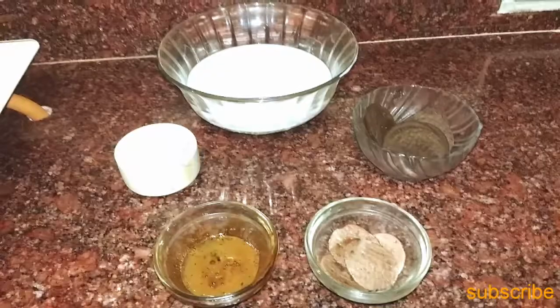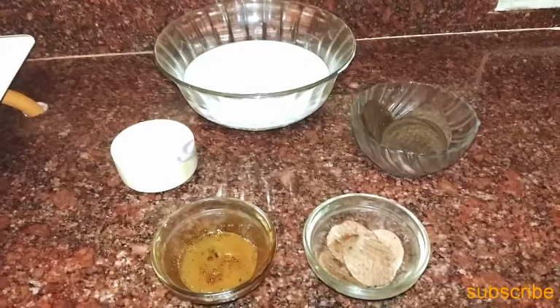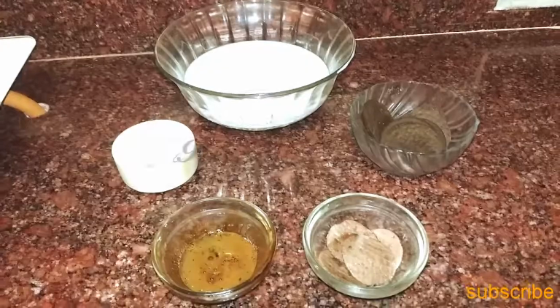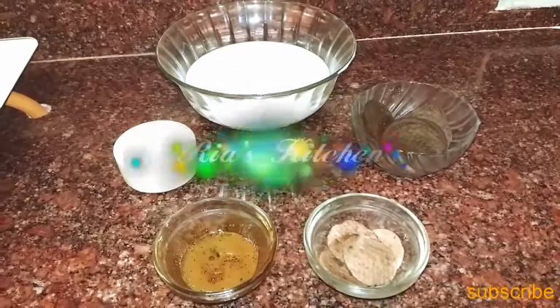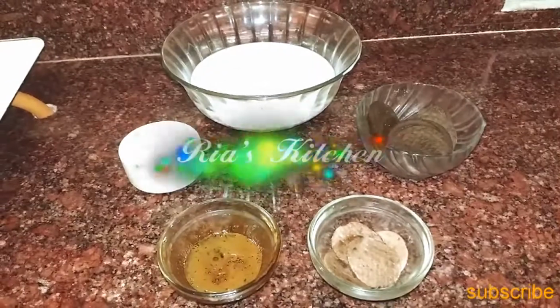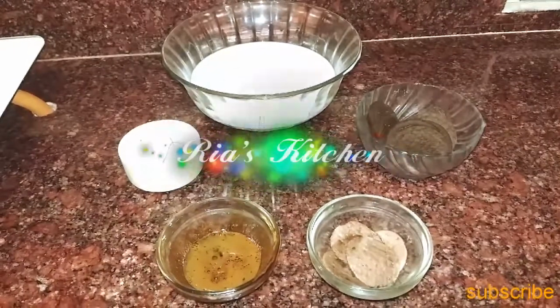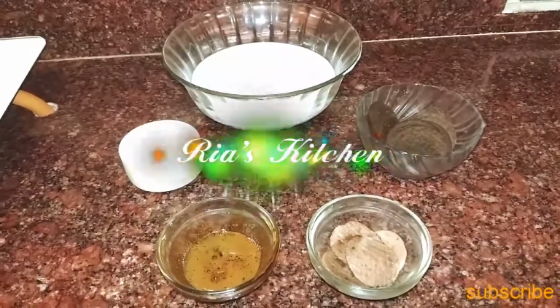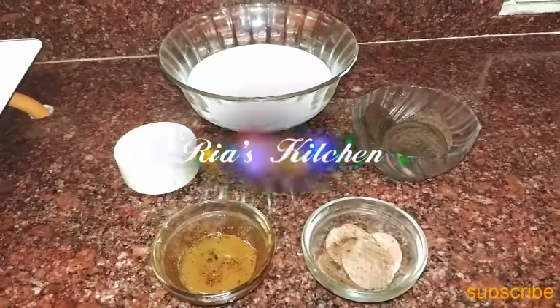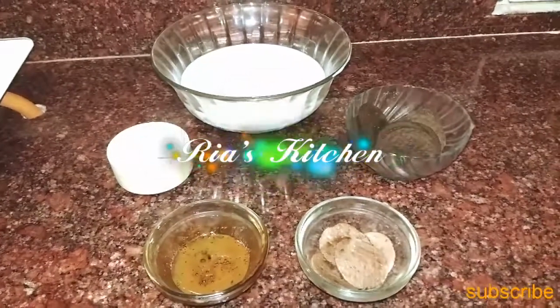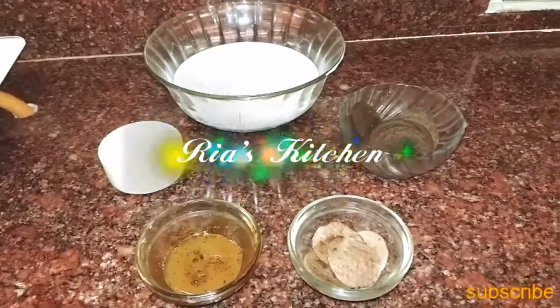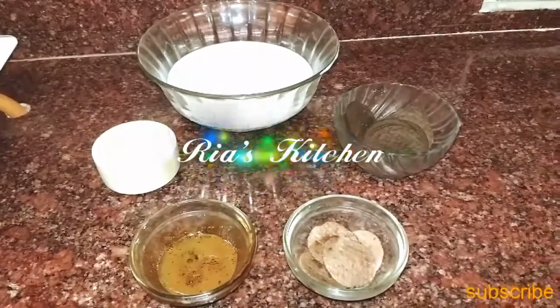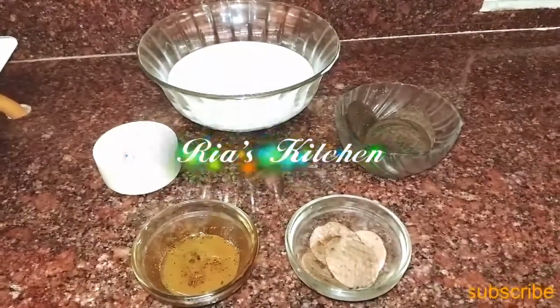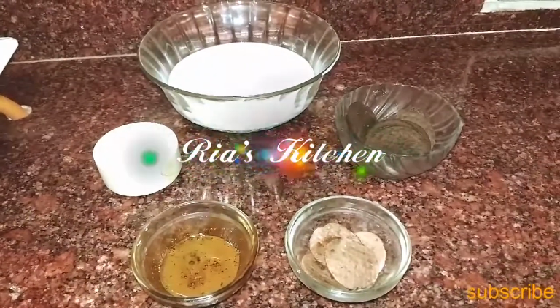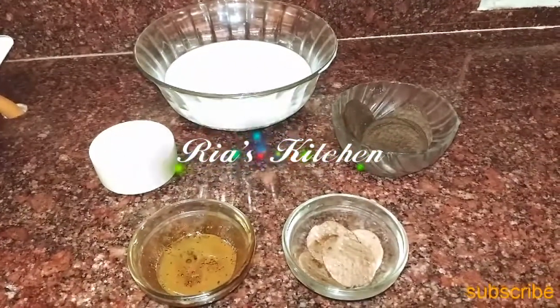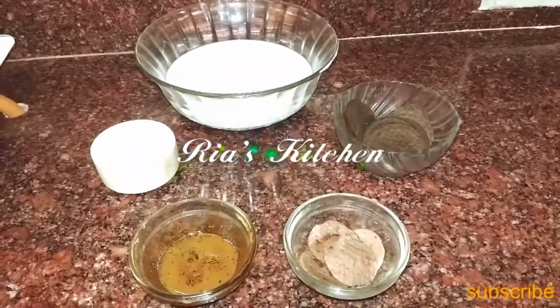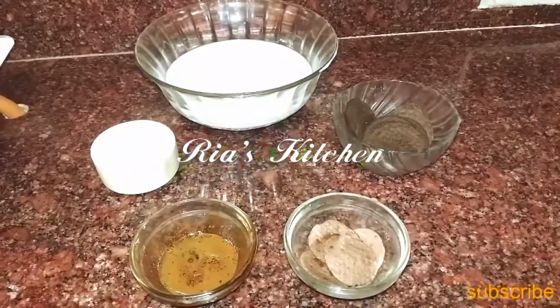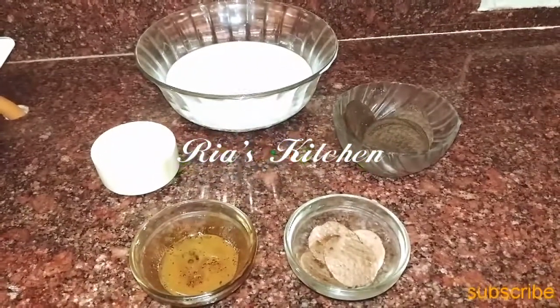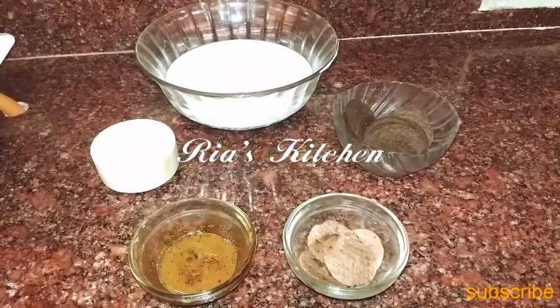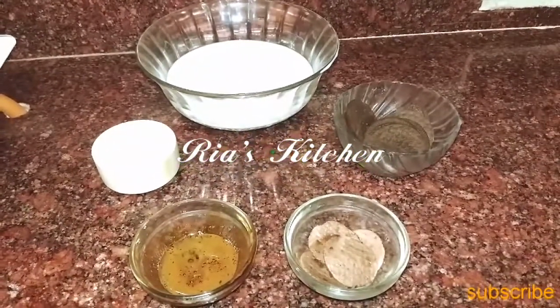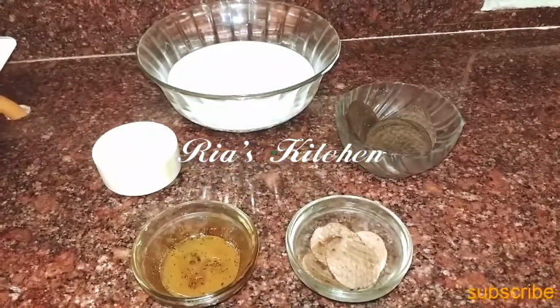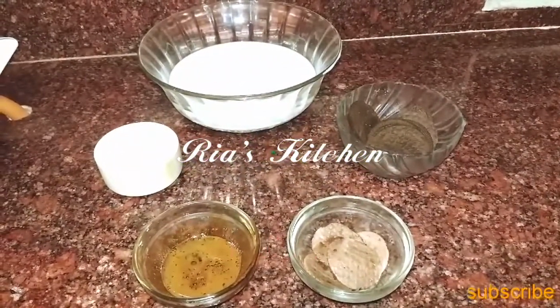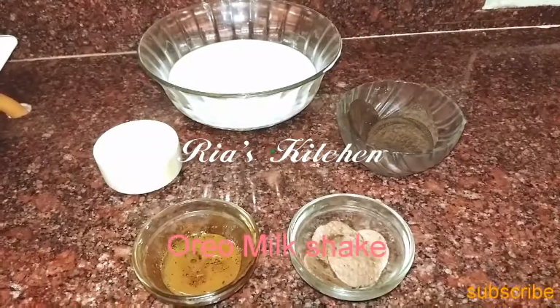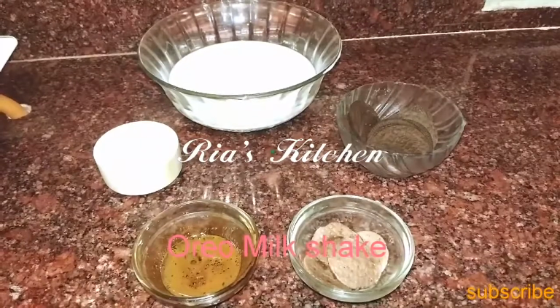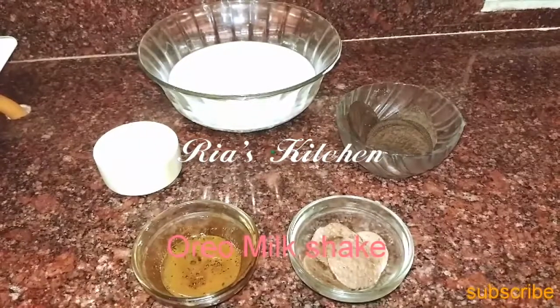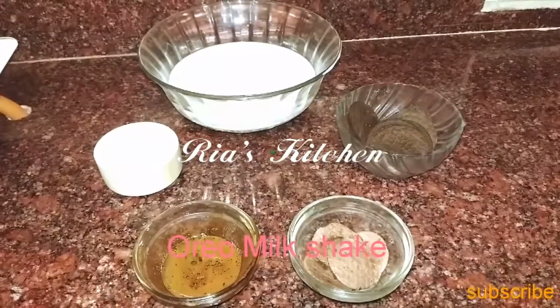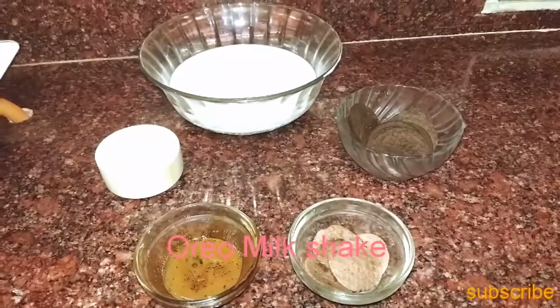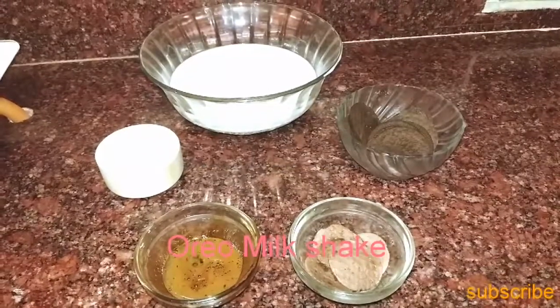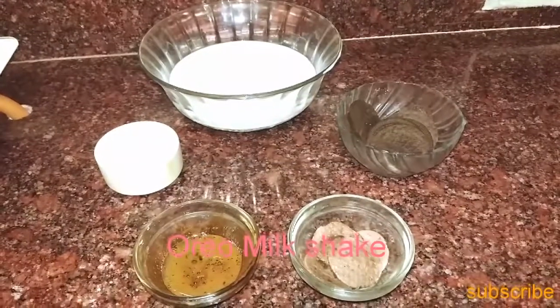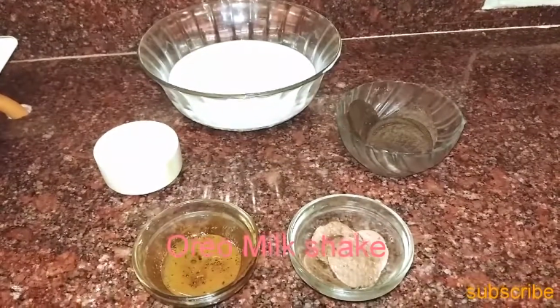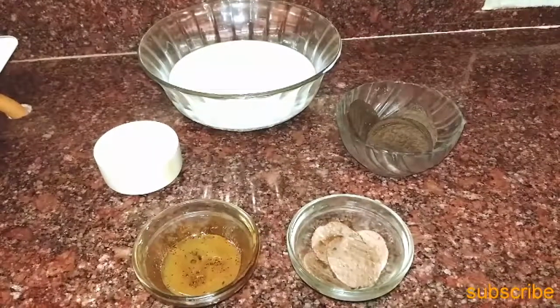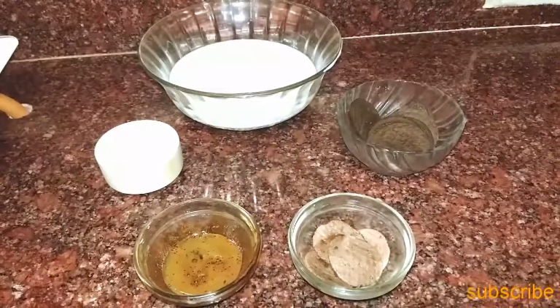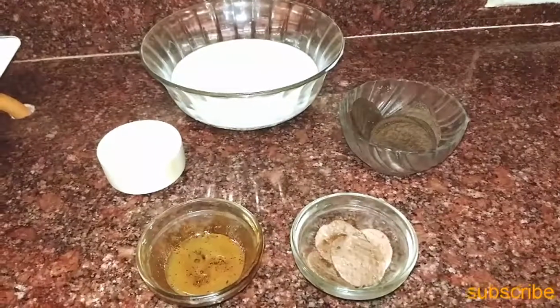Hi friends, it's me Rhea and it's Rhea's Kitchen. Today, we will make Oreo milkshake.